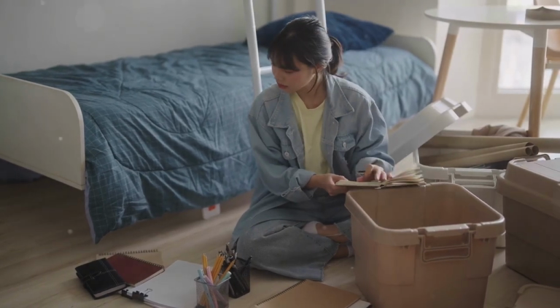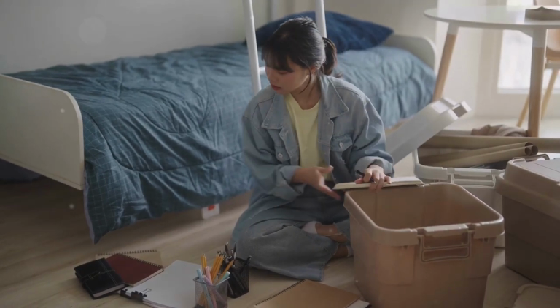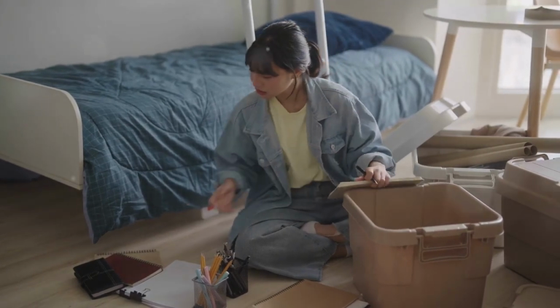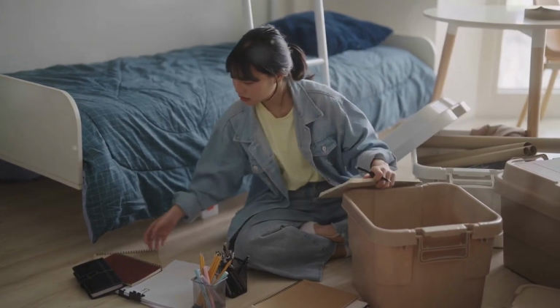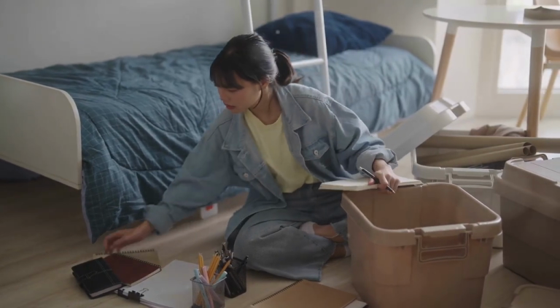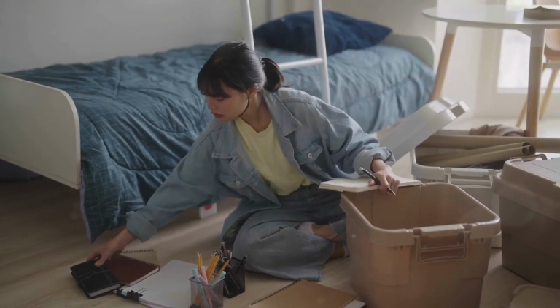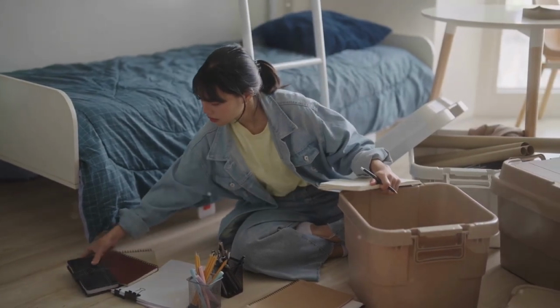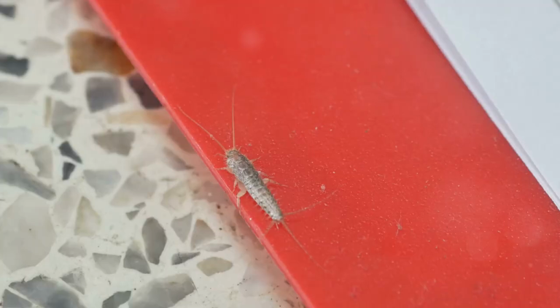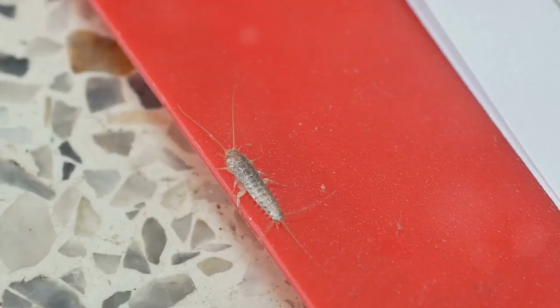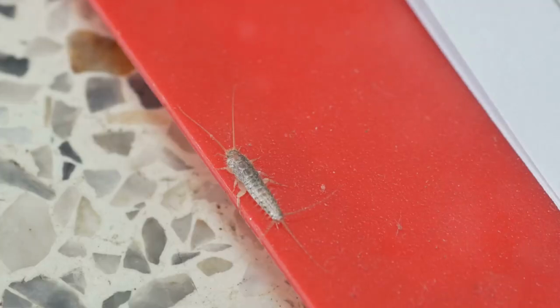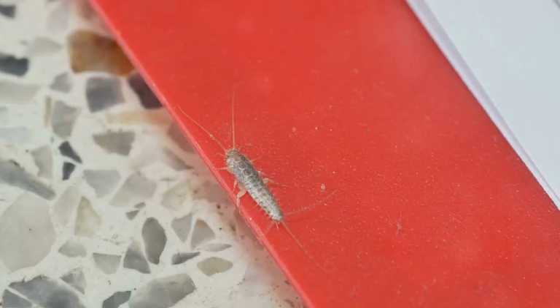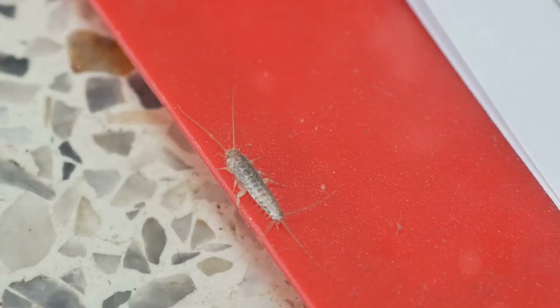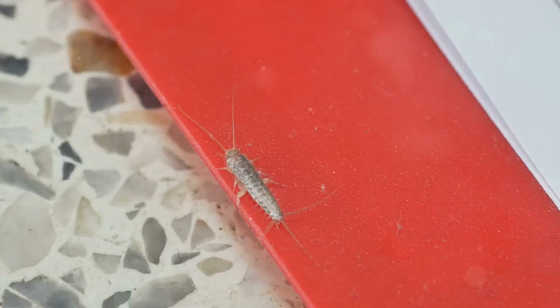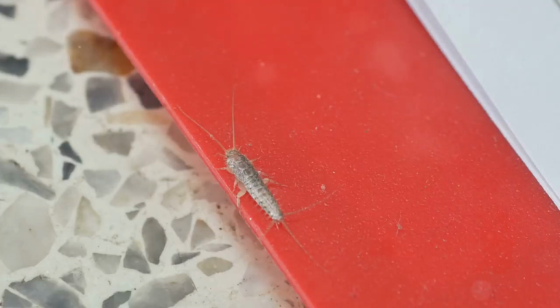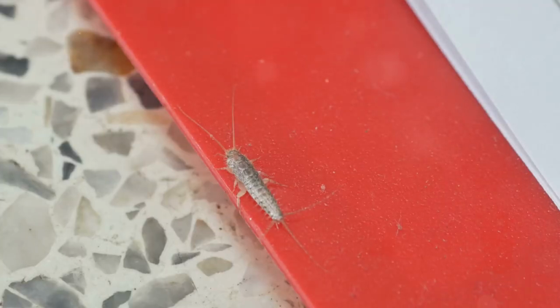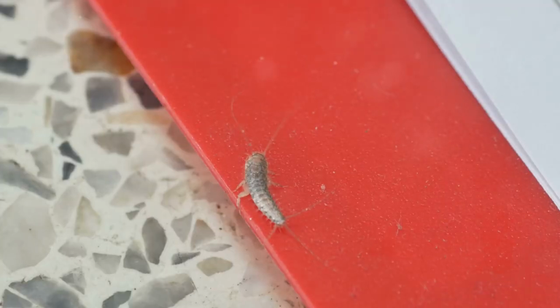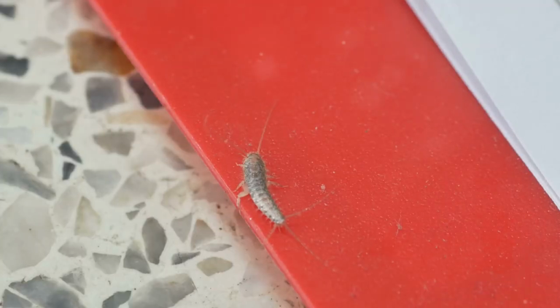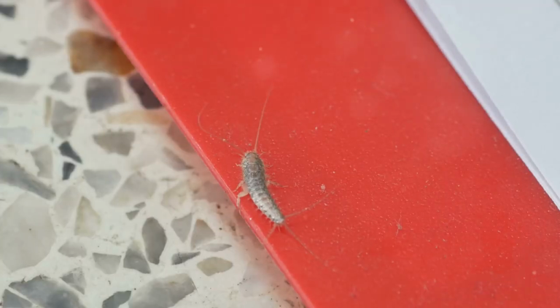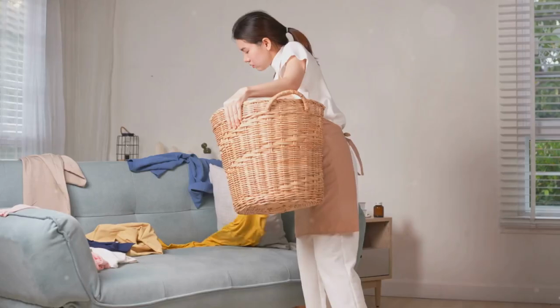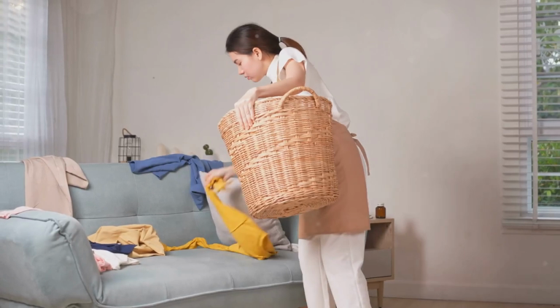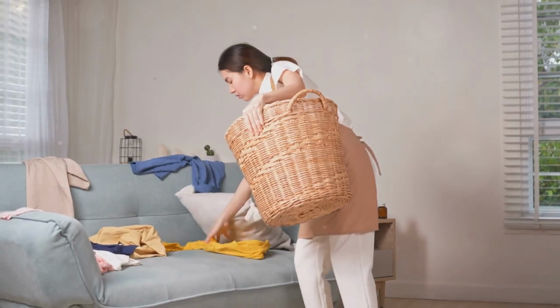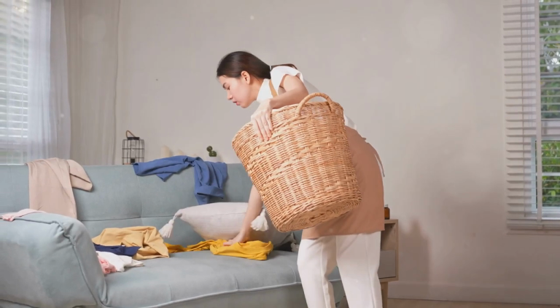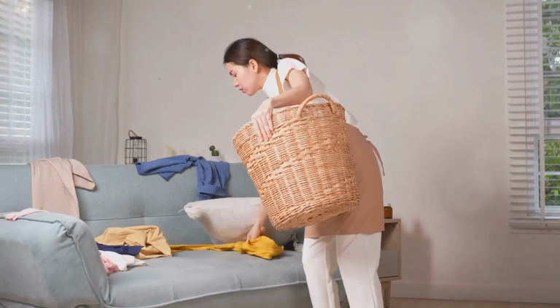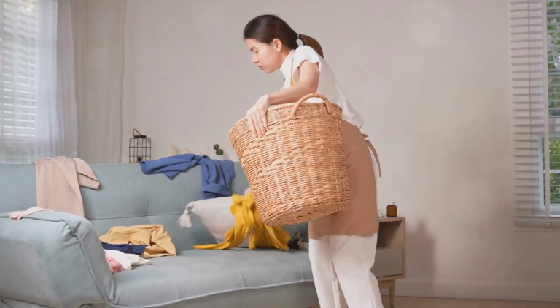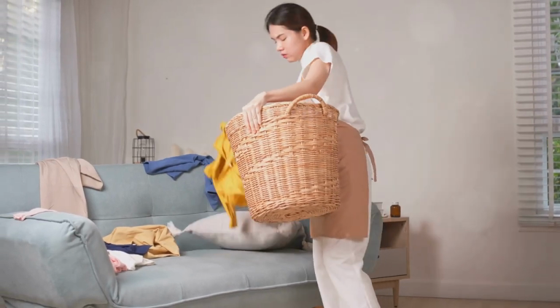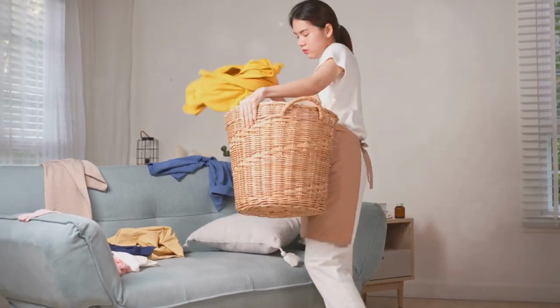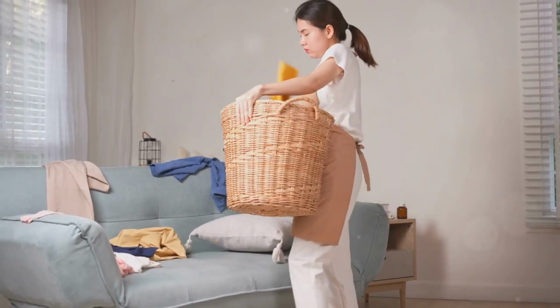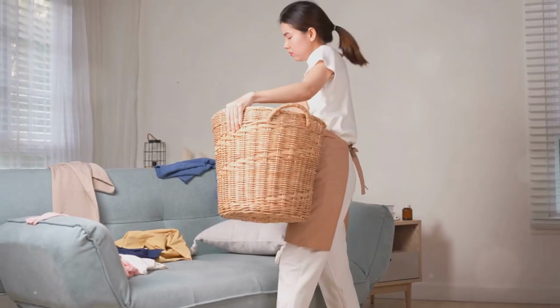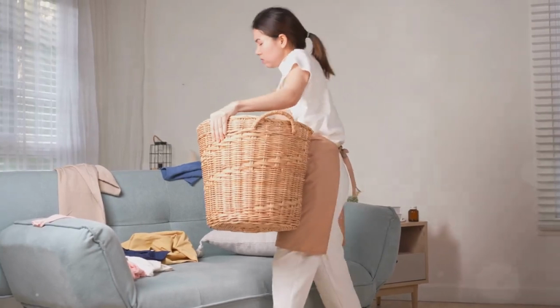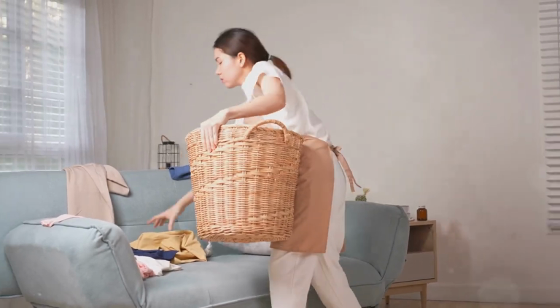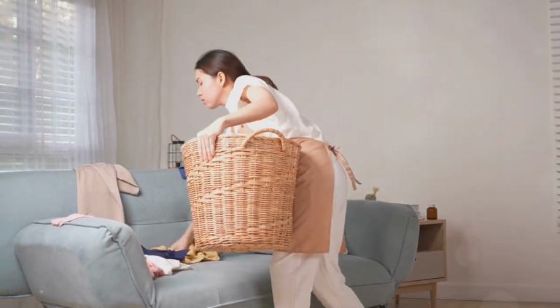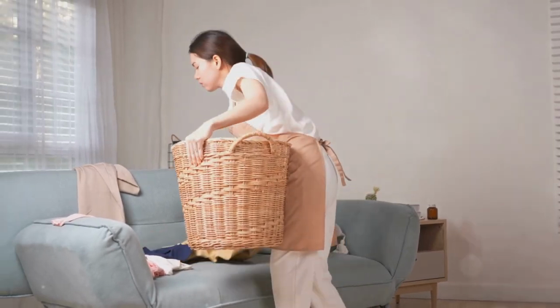First up, declutter. Silverfish love hiding in piles of stuff. Give them fewer places to crash by keeping your home tidy.